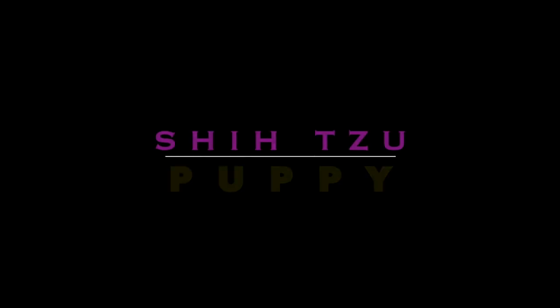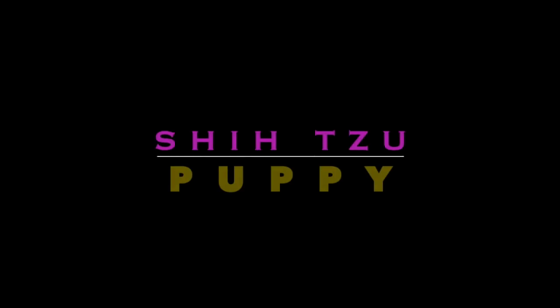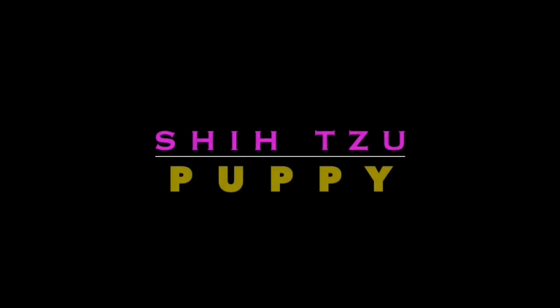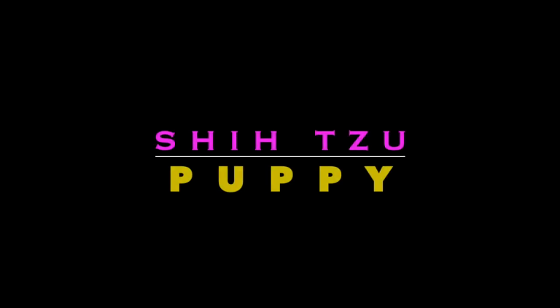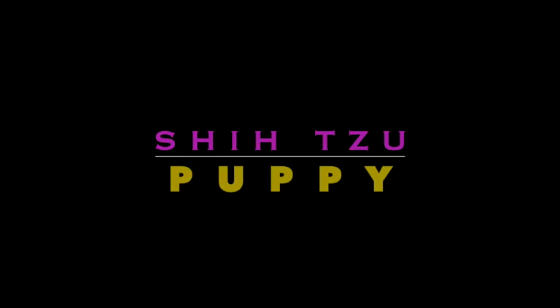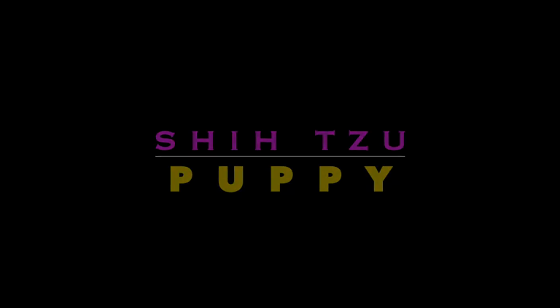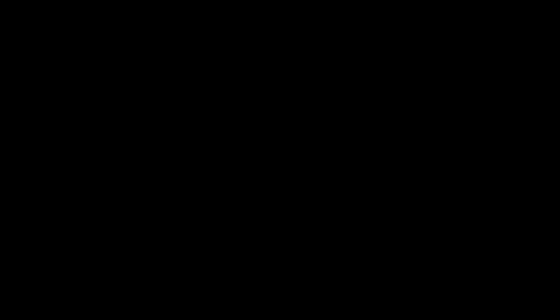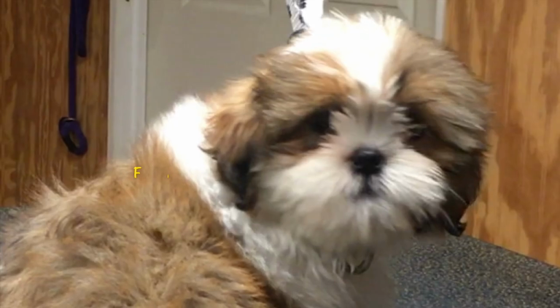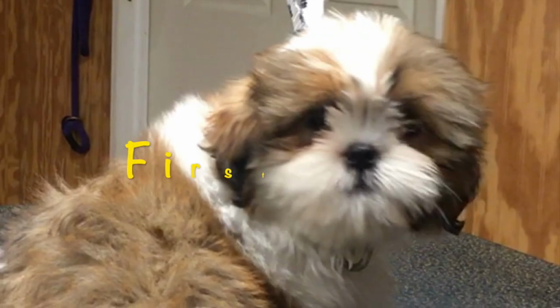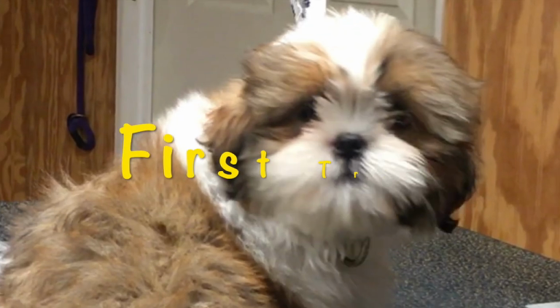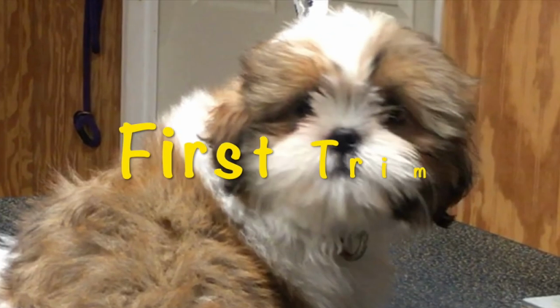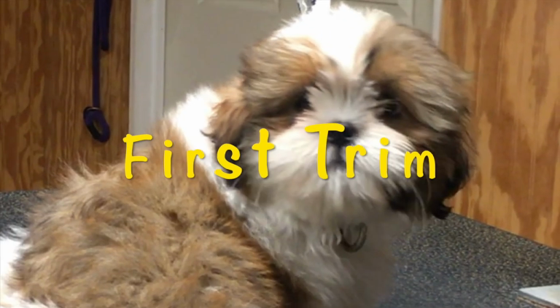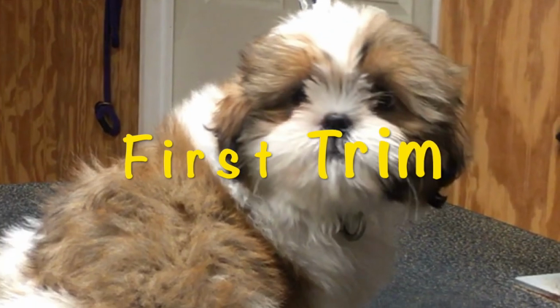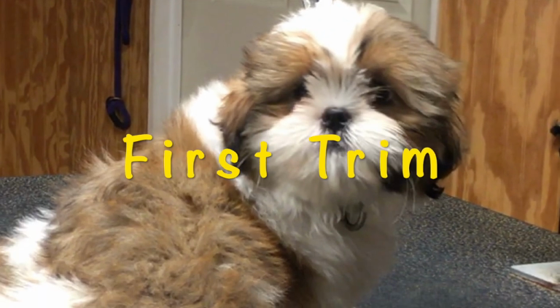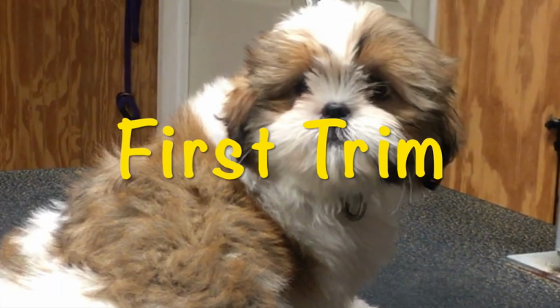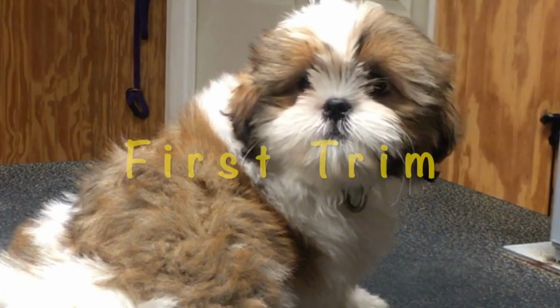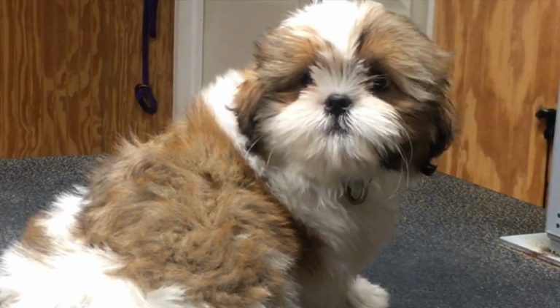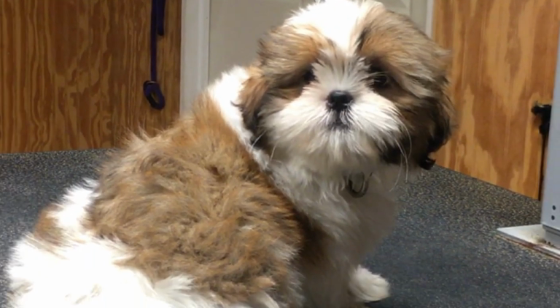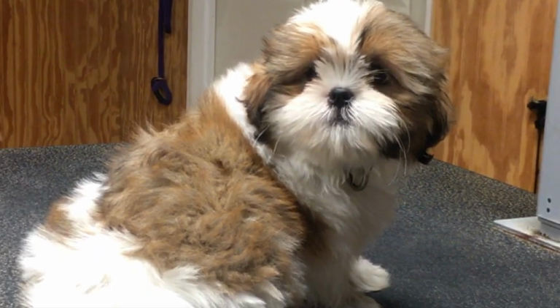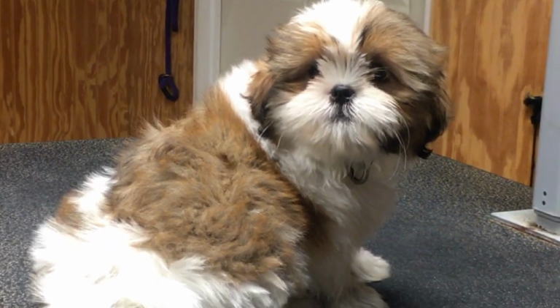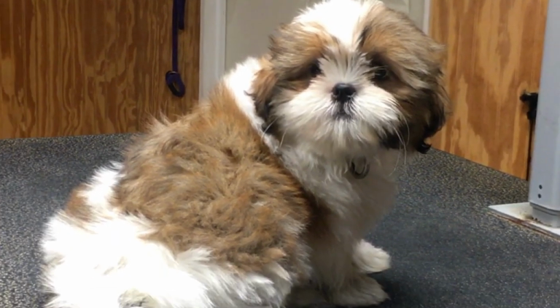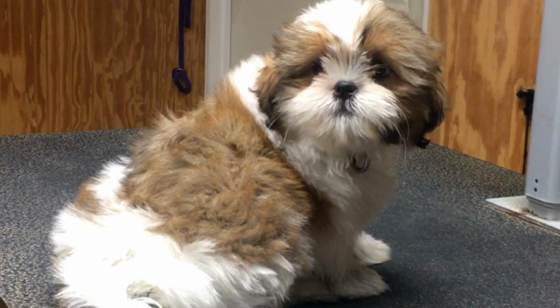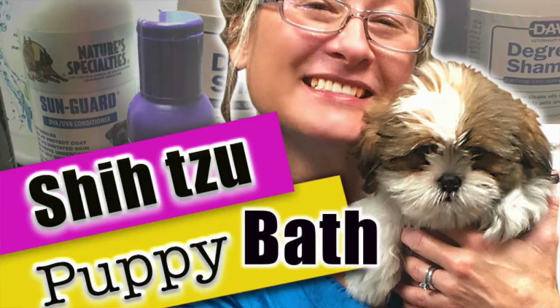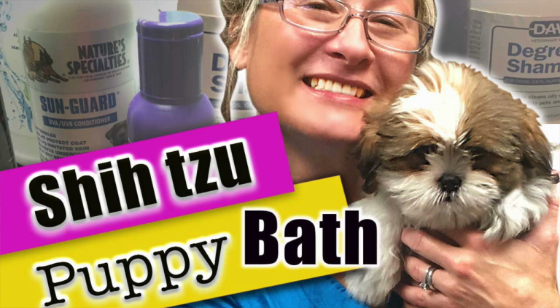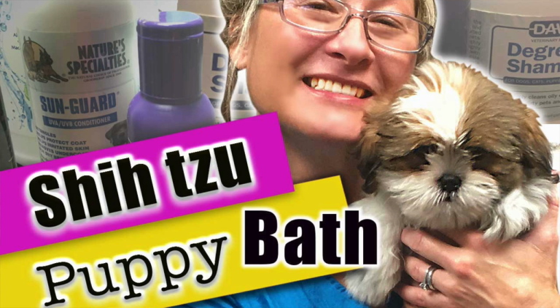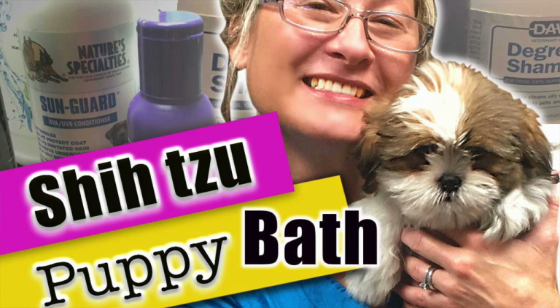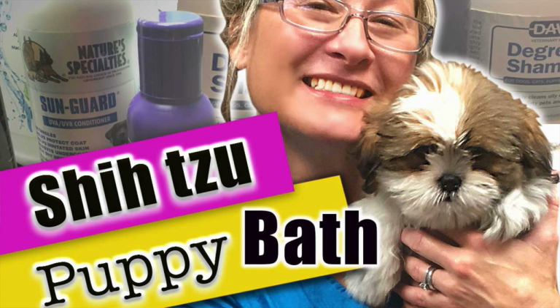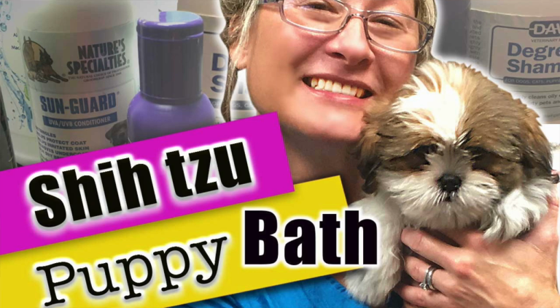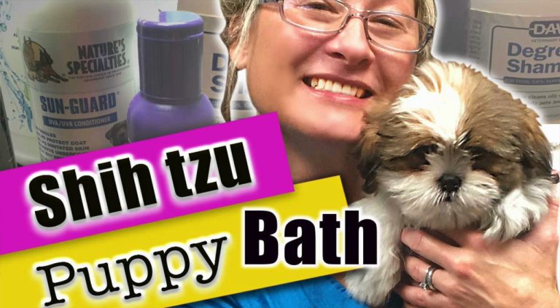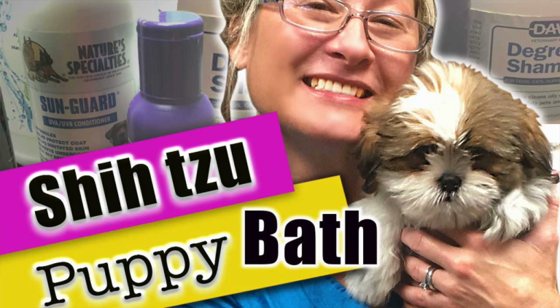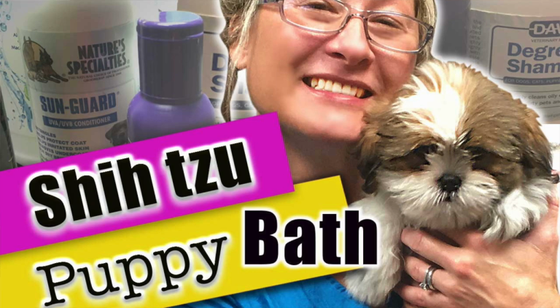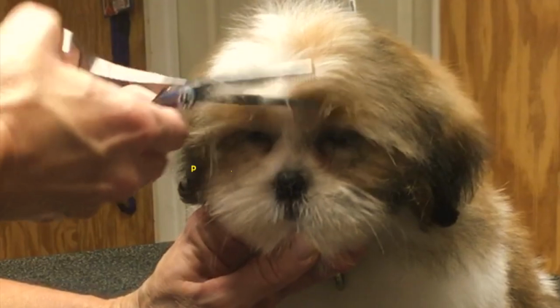Shih Tzu Puppies First Trim. This is our follow-up video to Shih Tzu Puppies First Bath.